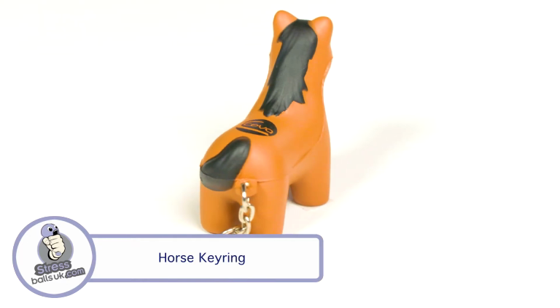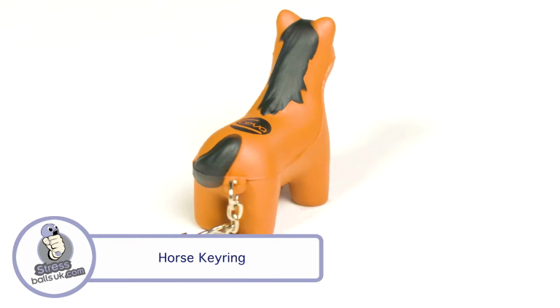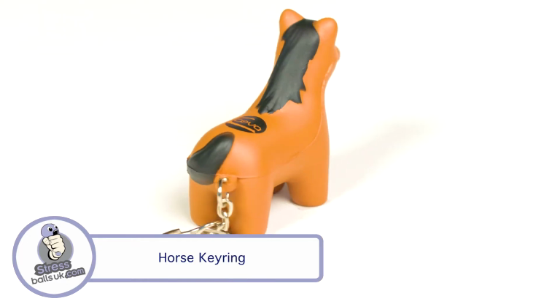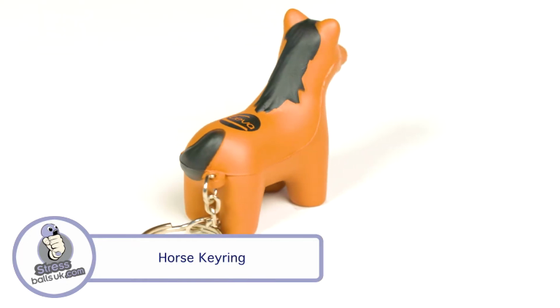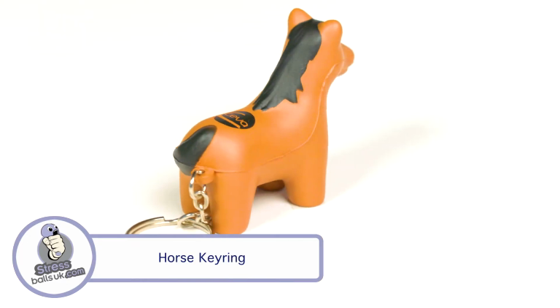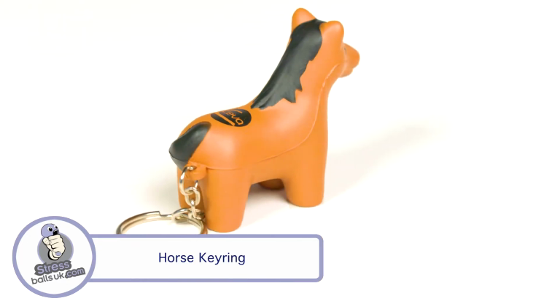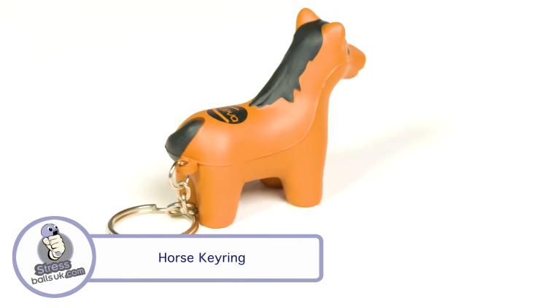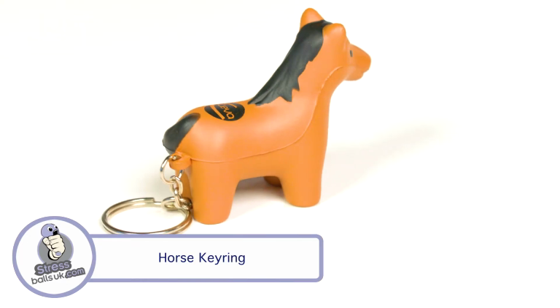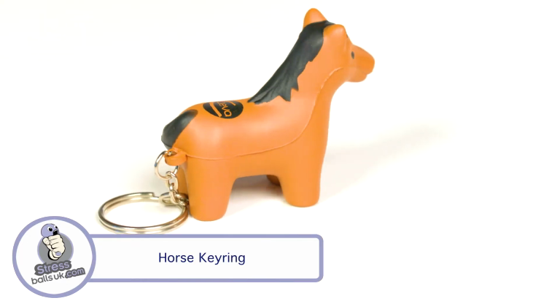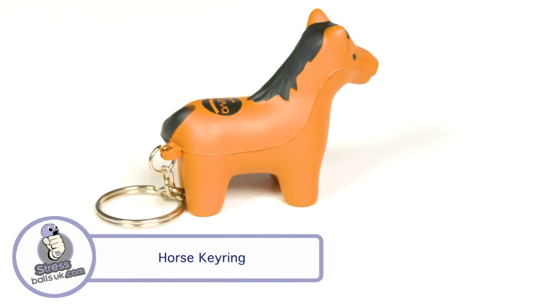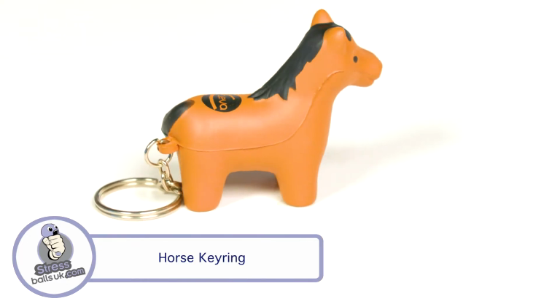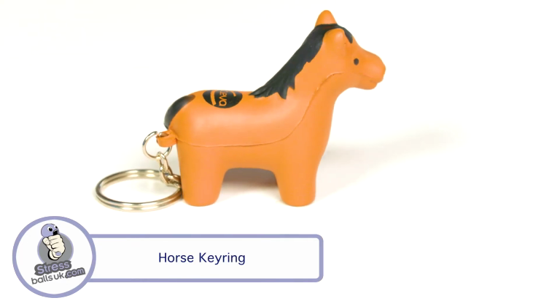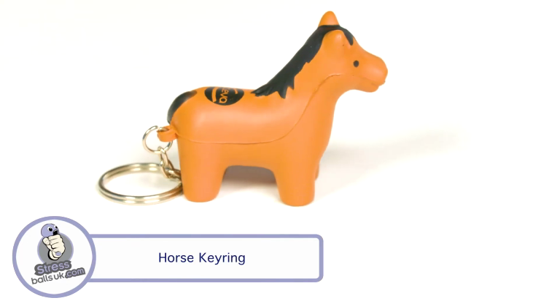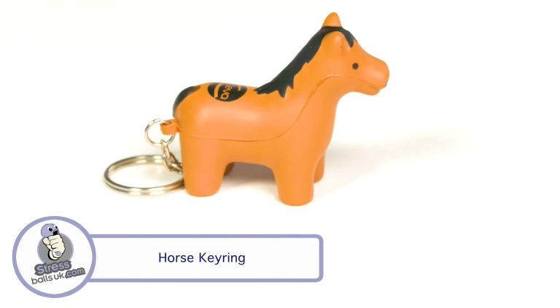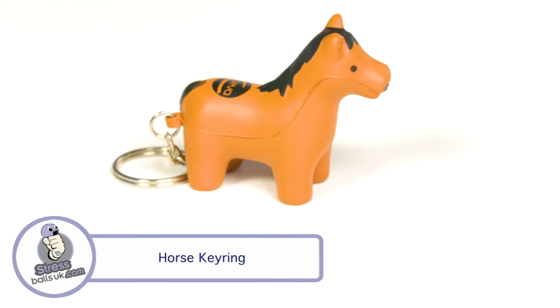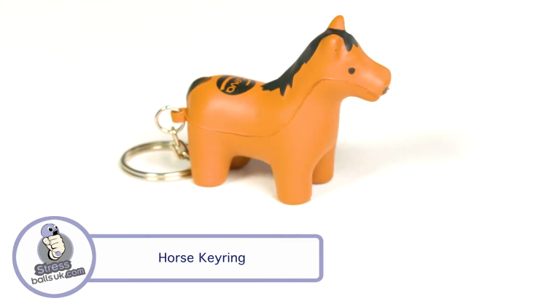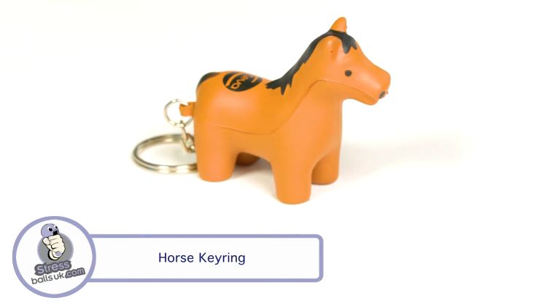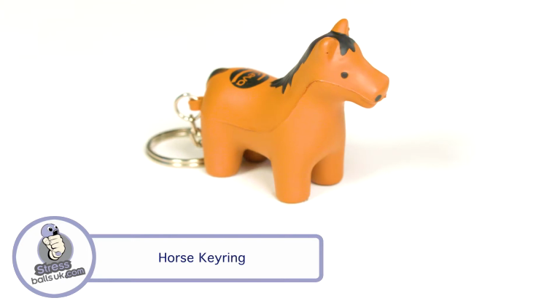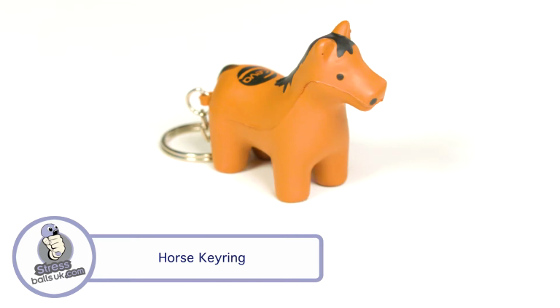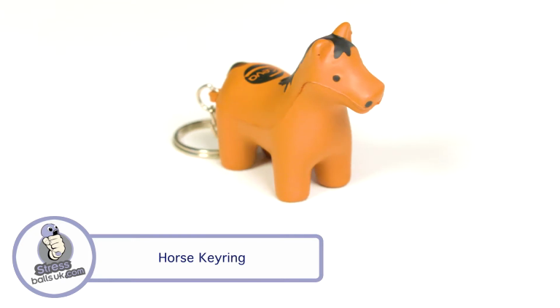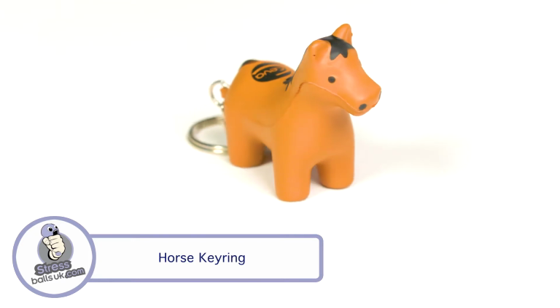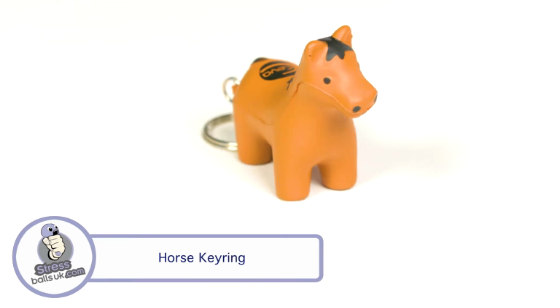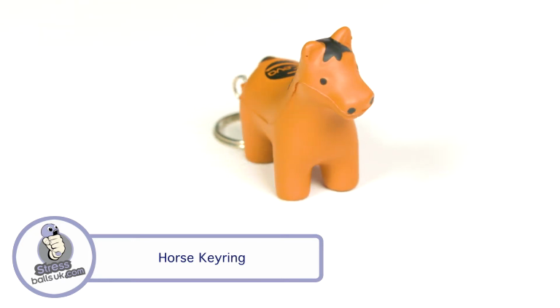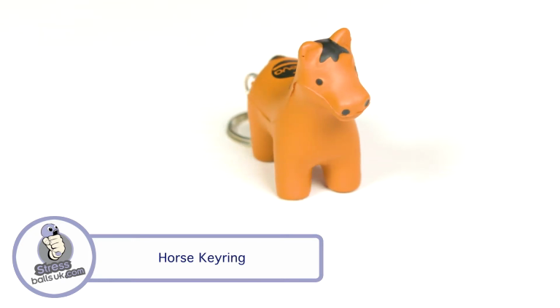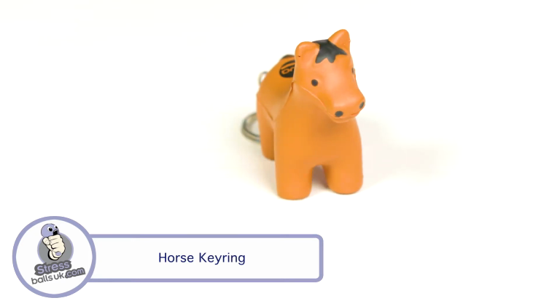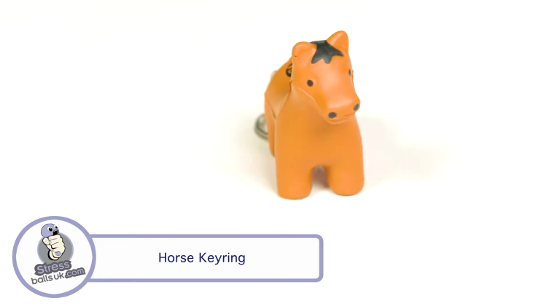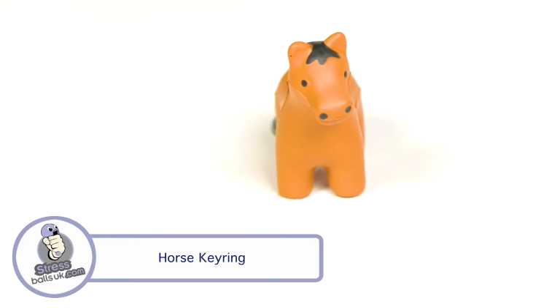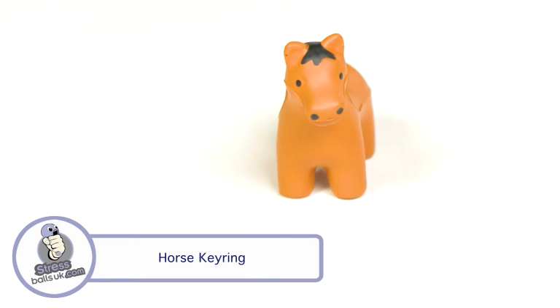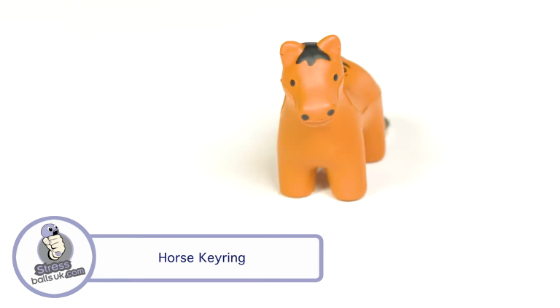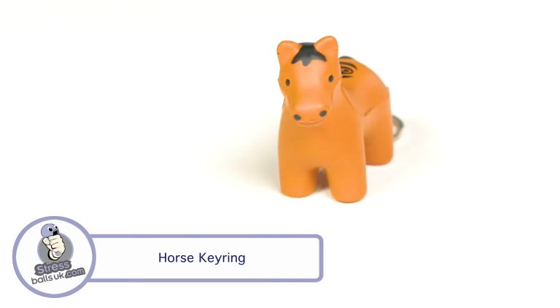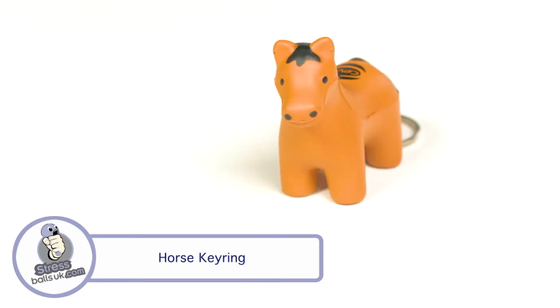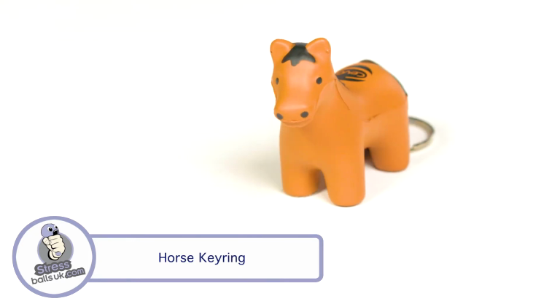It comes in your choice of dark brown or light brown with authentic detailing and has two printable areas for your branding.